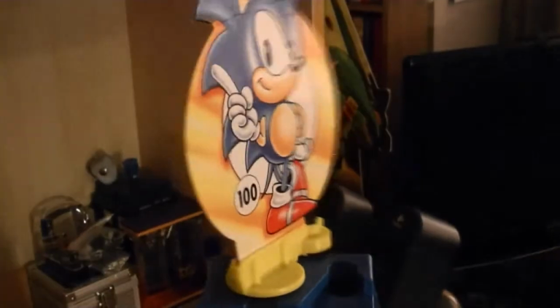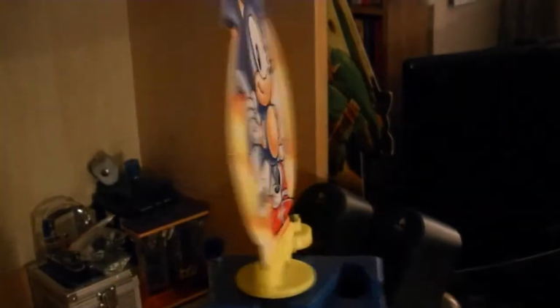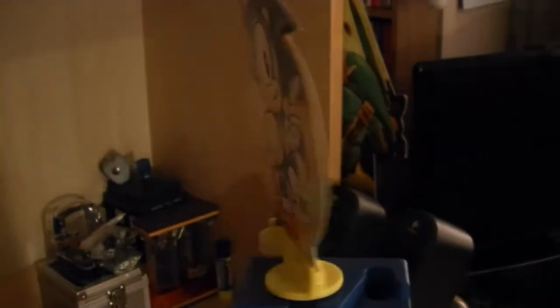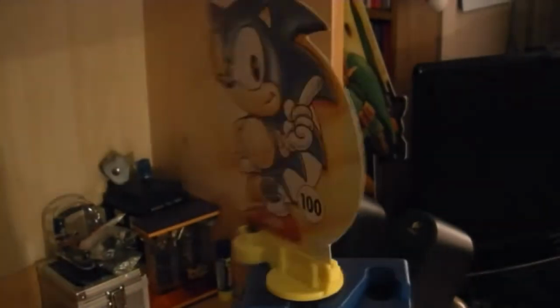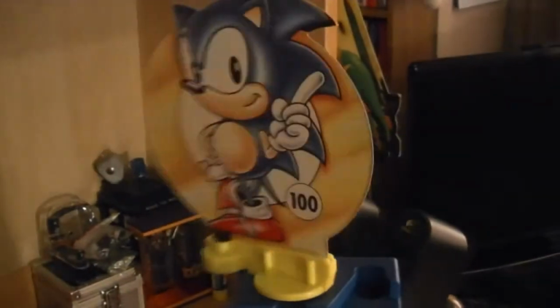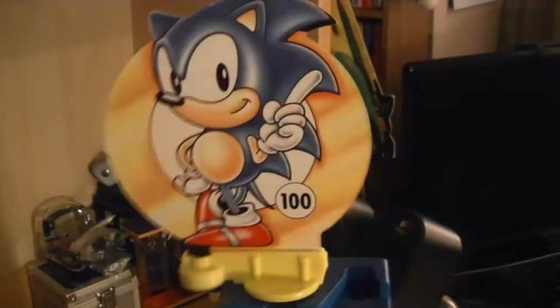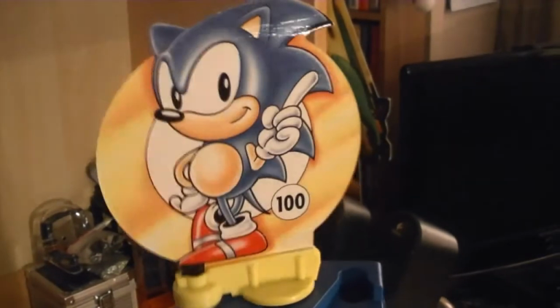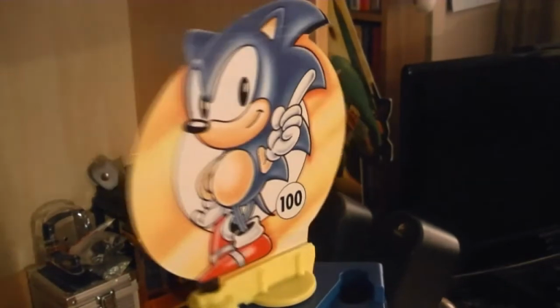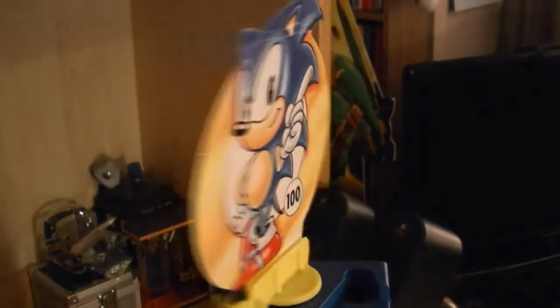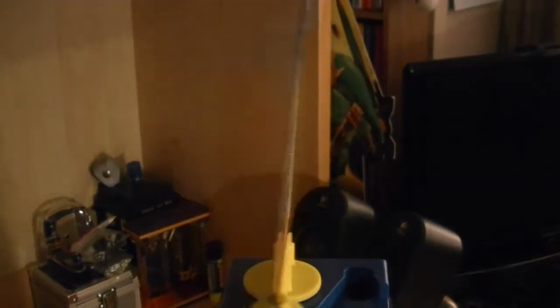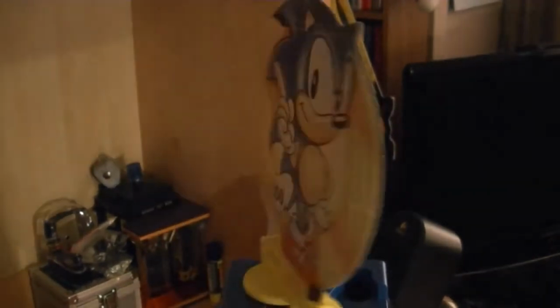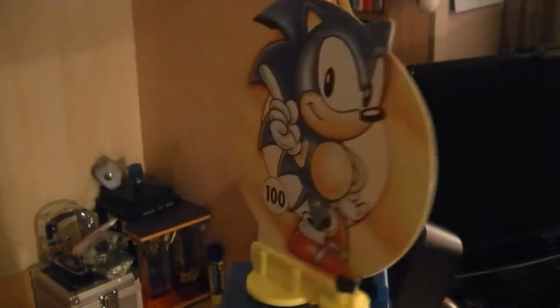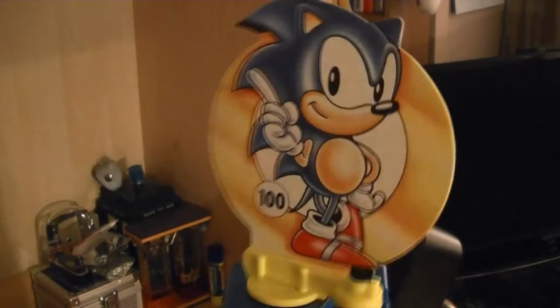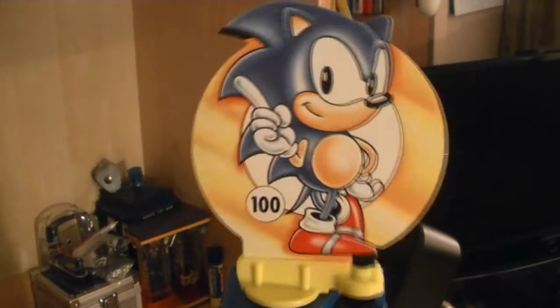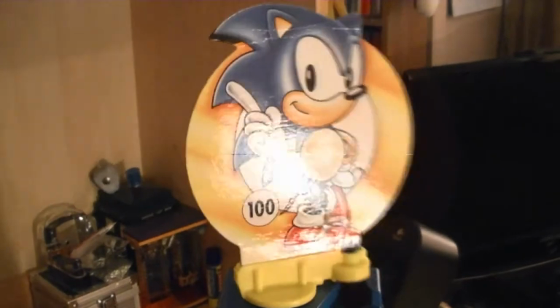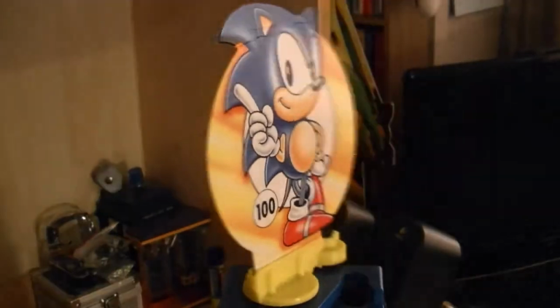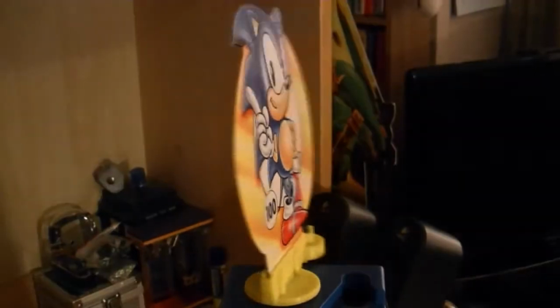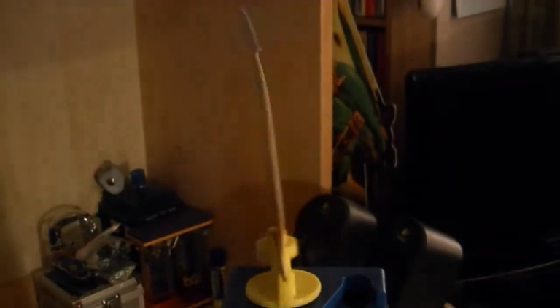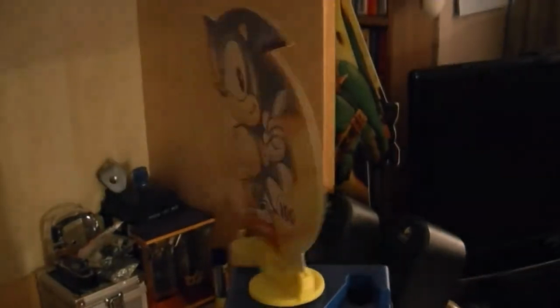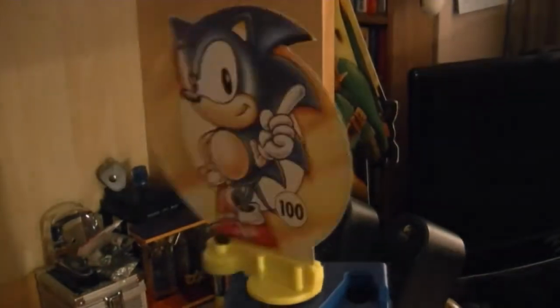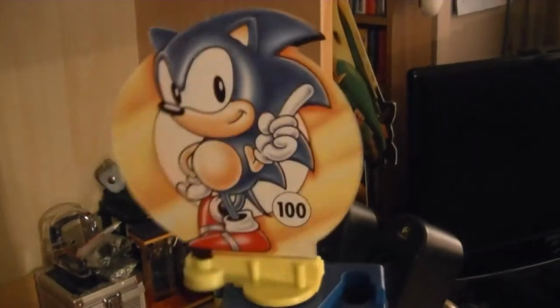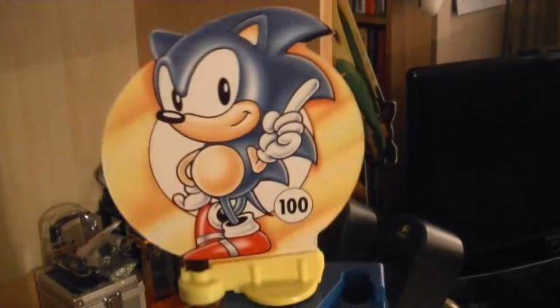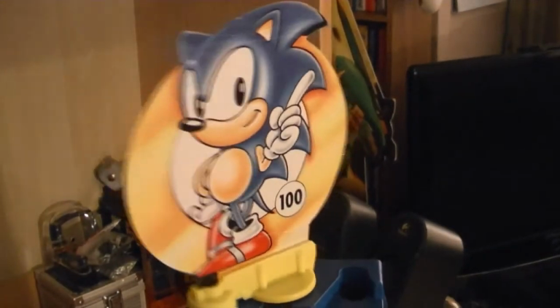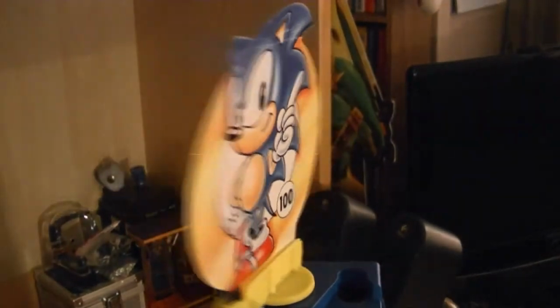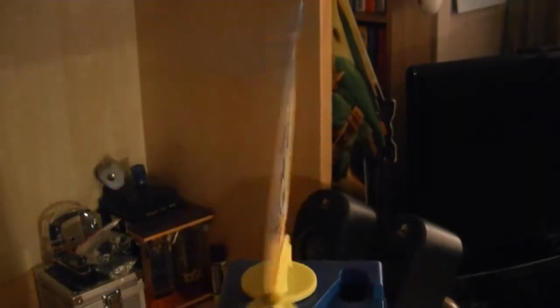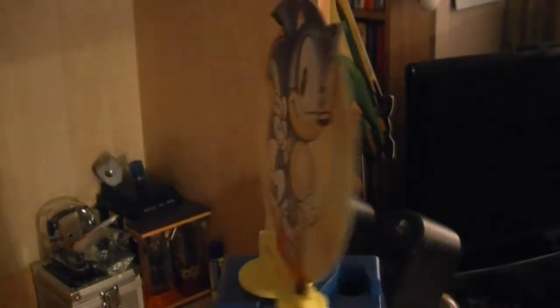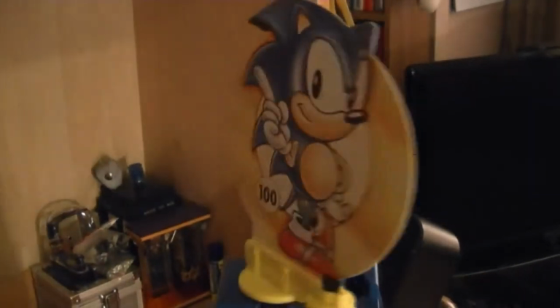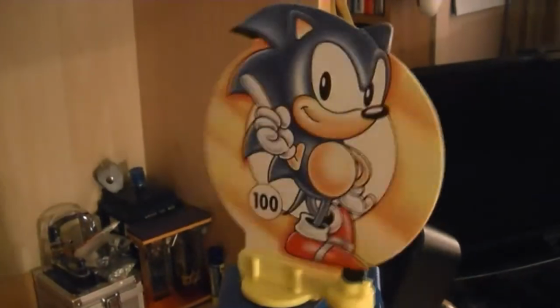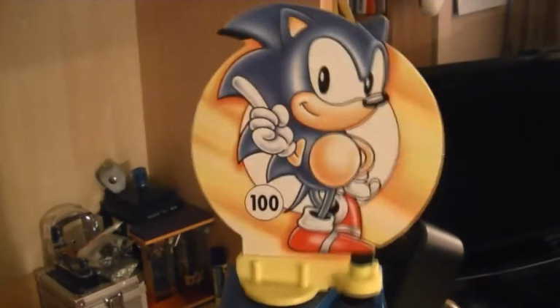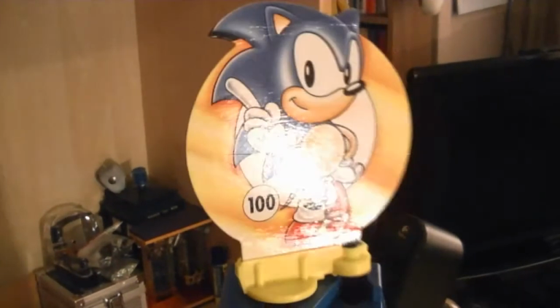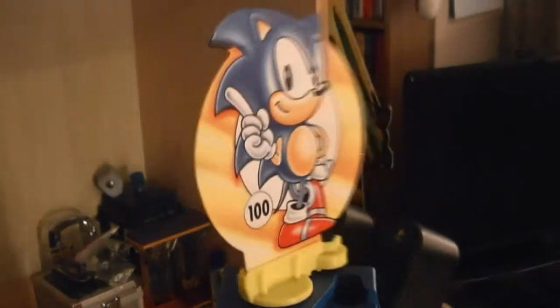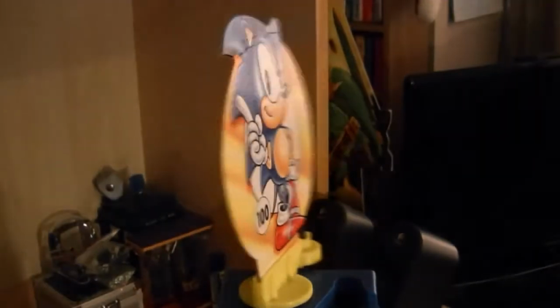So that was Sonic Mountain Quest, thank you very much for watching. I'm Retro Nick, and this has been a Quickie Game Review.